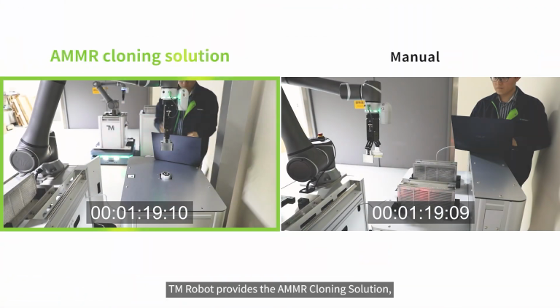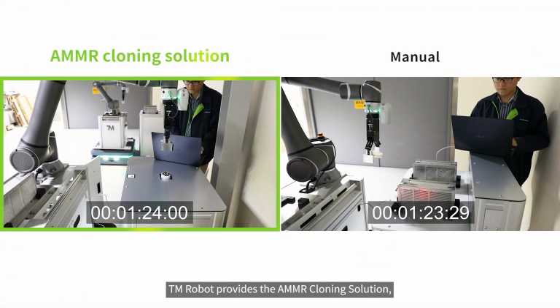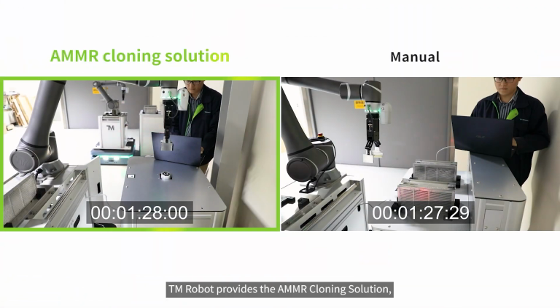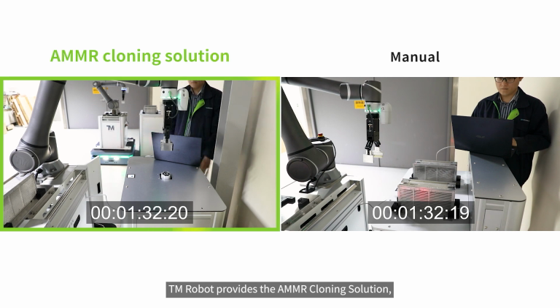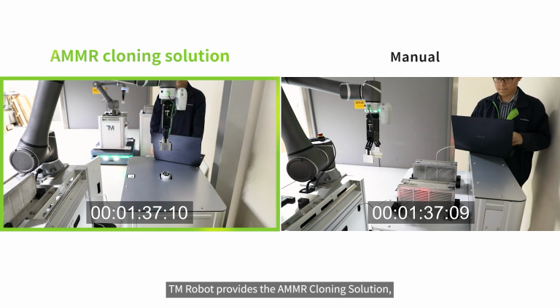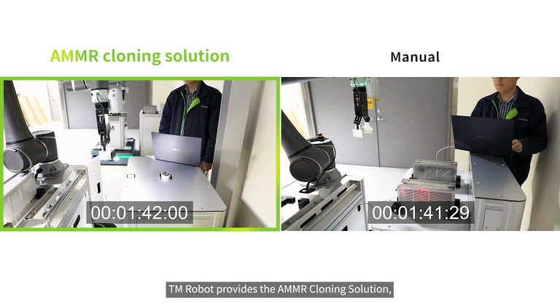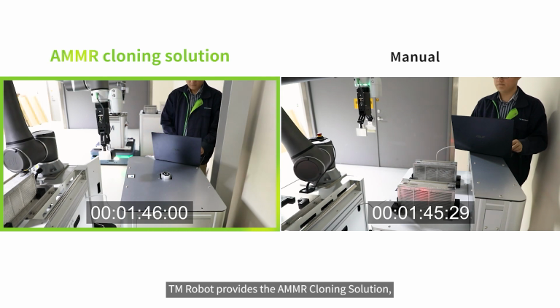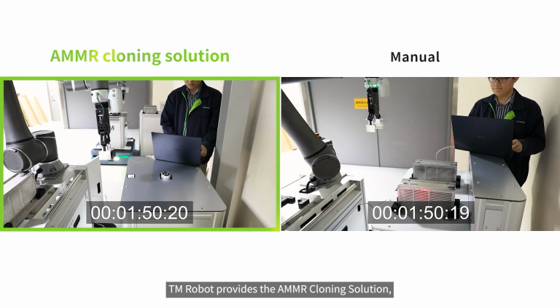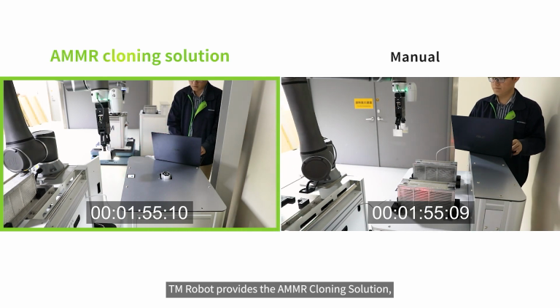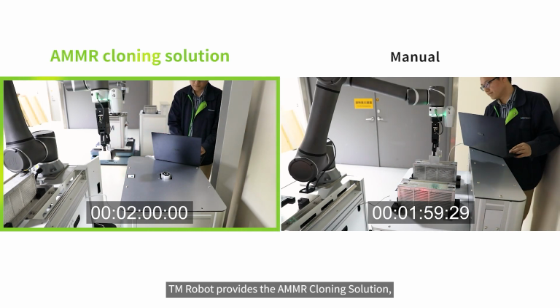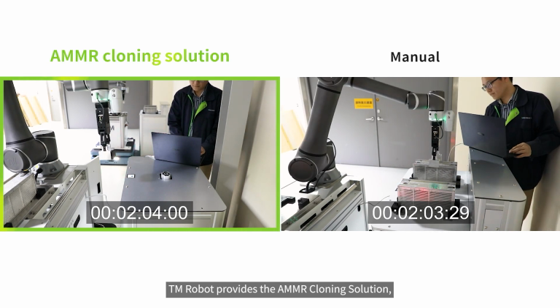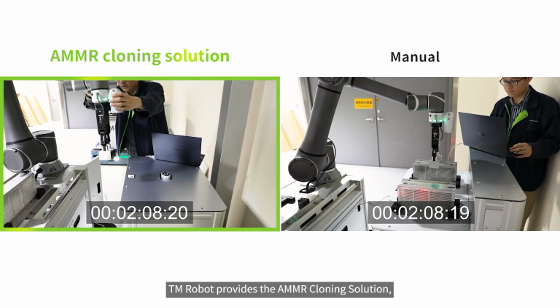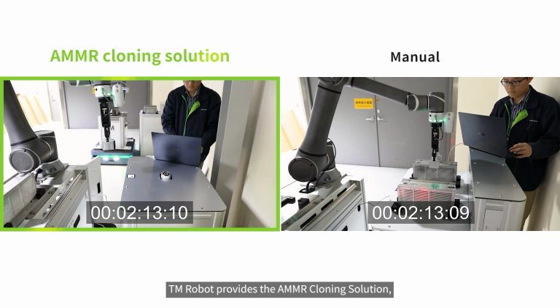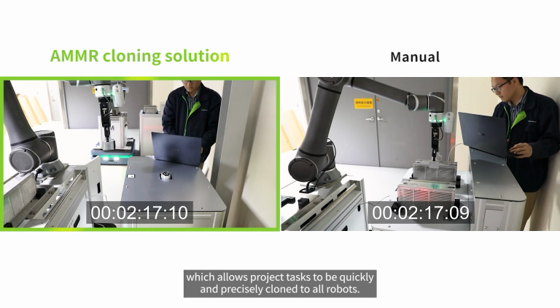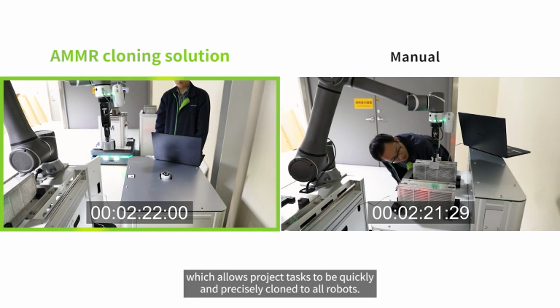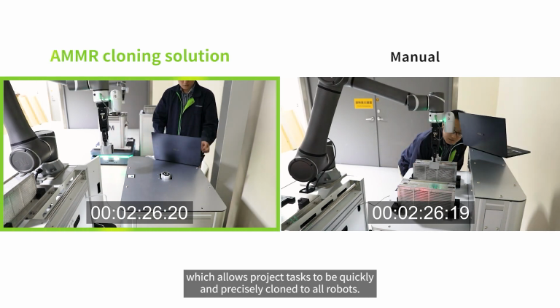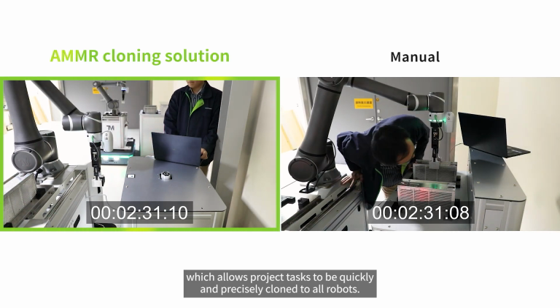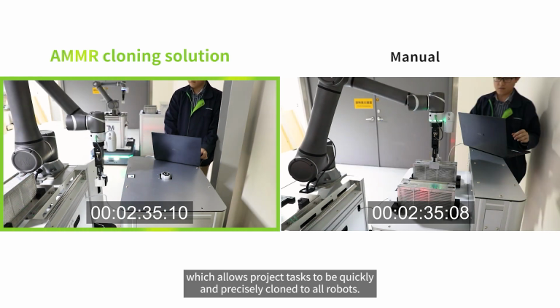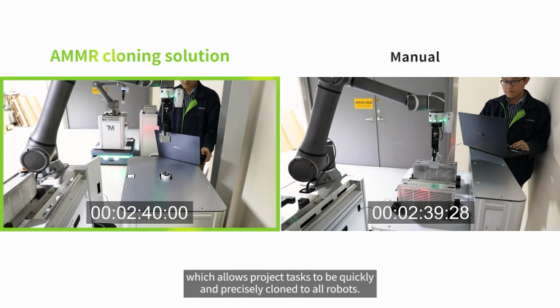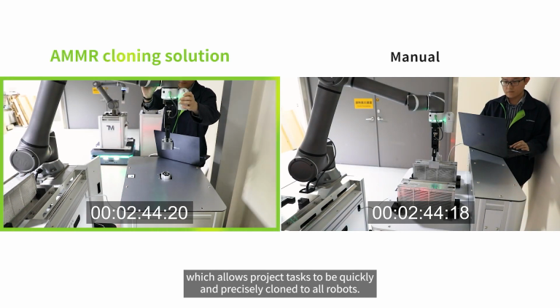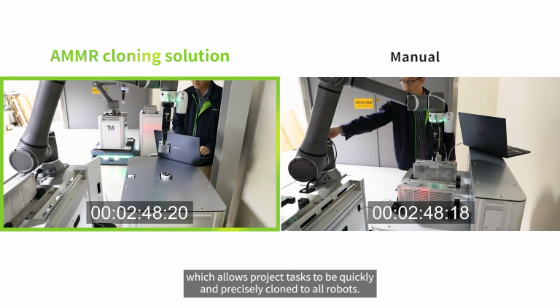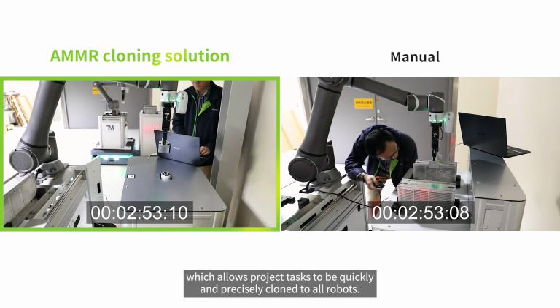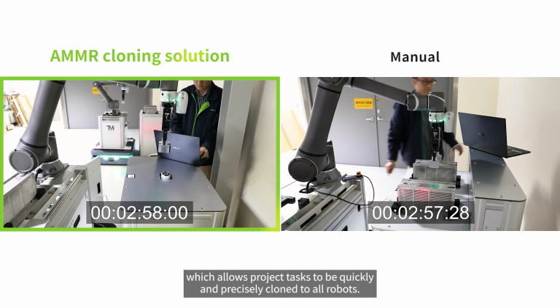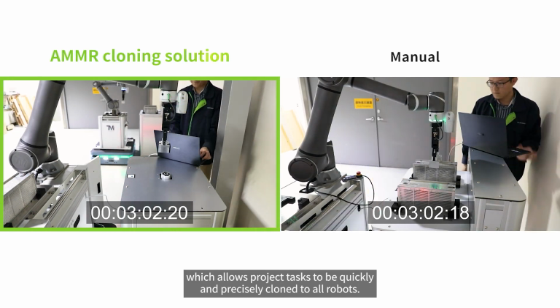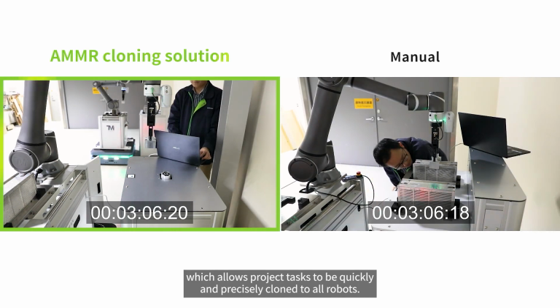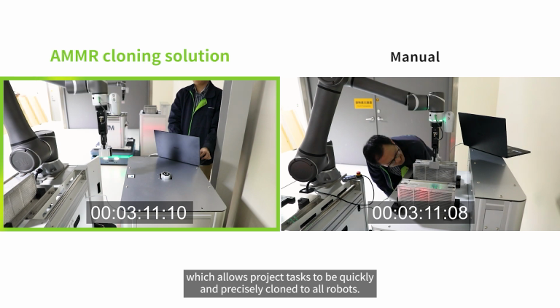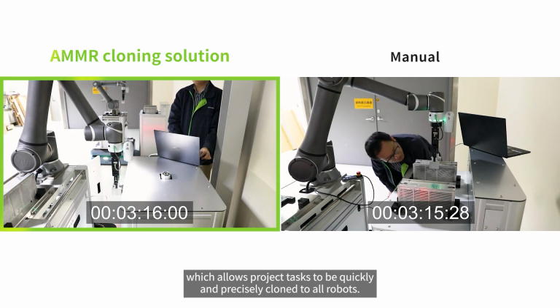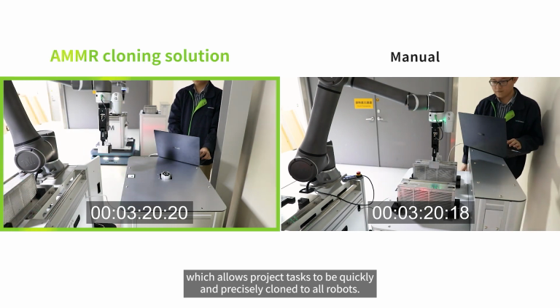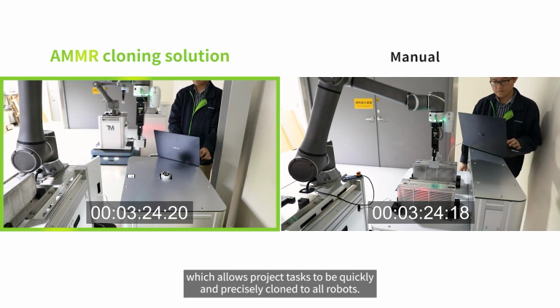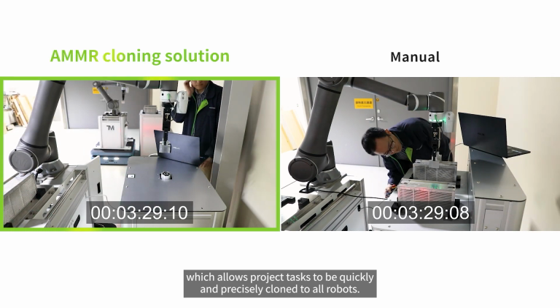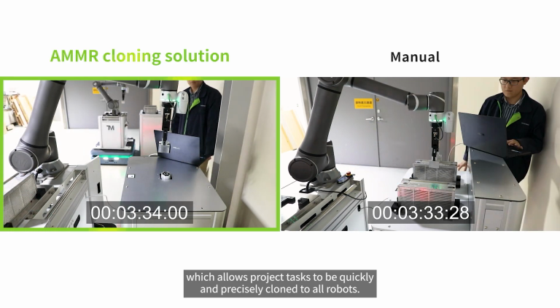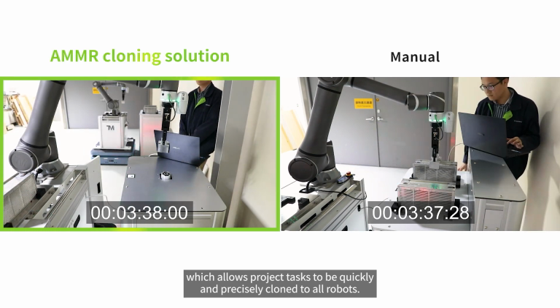TM Robot provides the AMMR cloning solution, which allows project tasks to be quickly and precisely cloned to all robots.